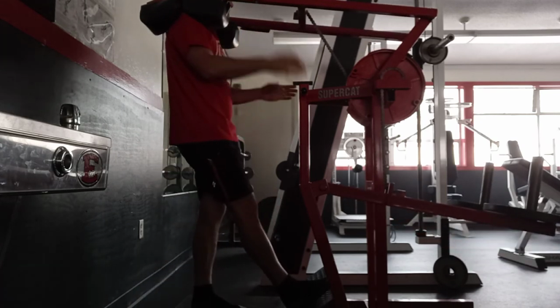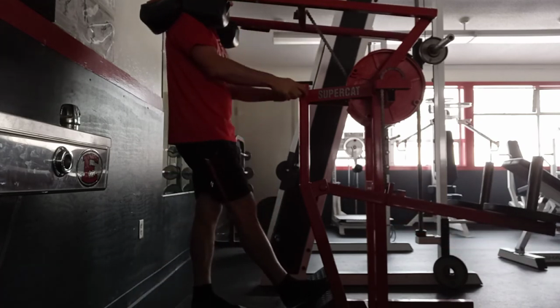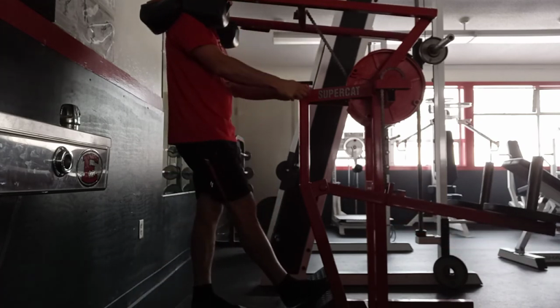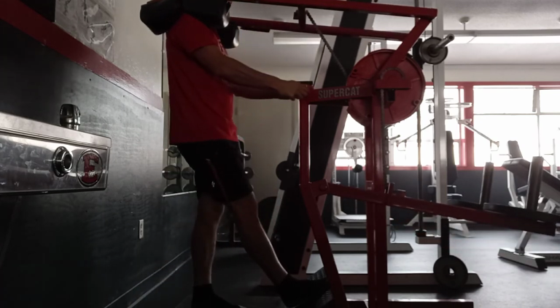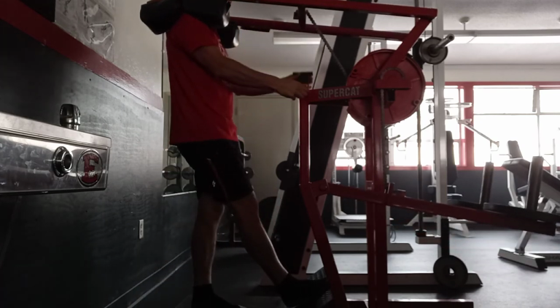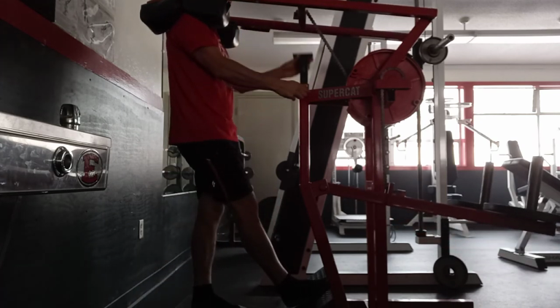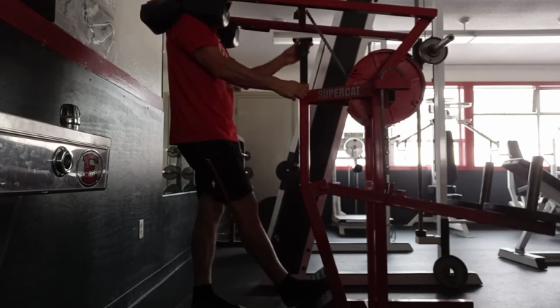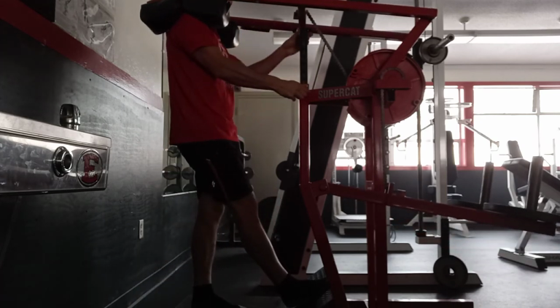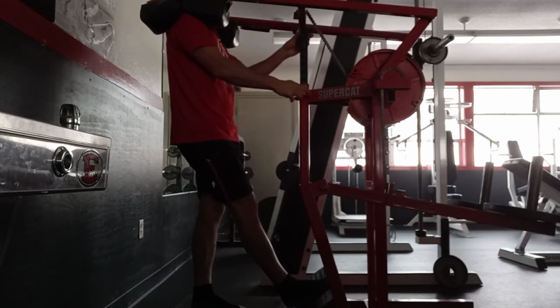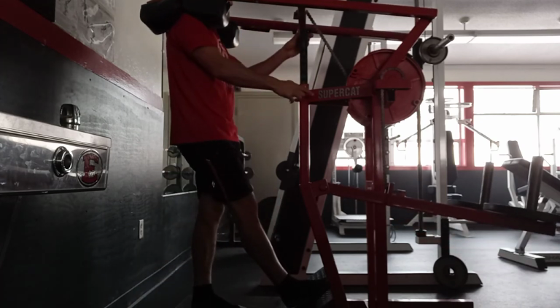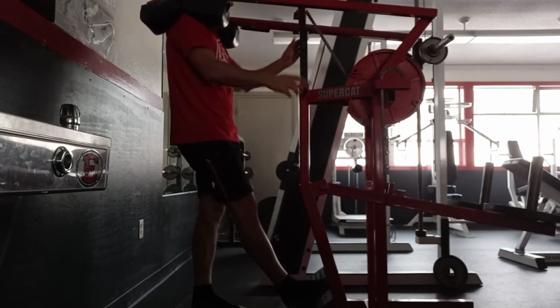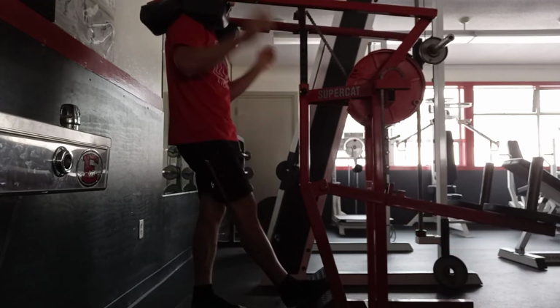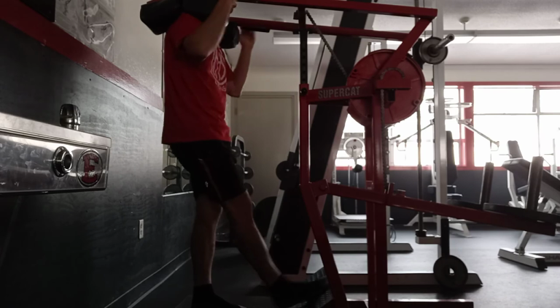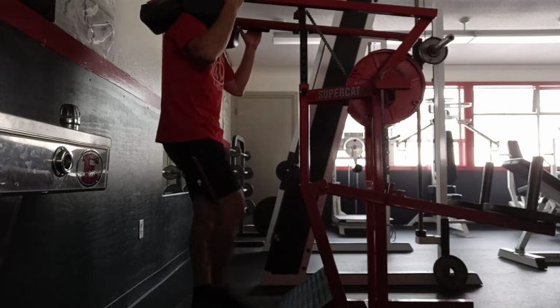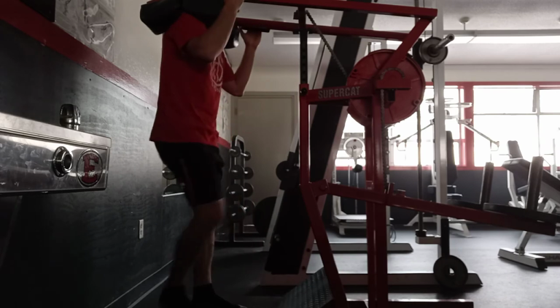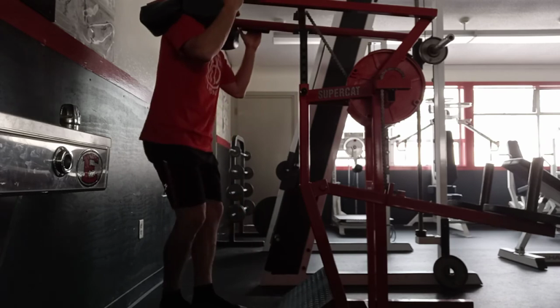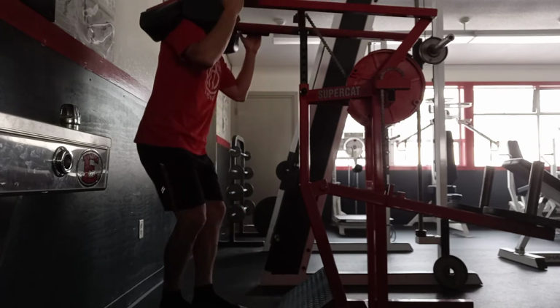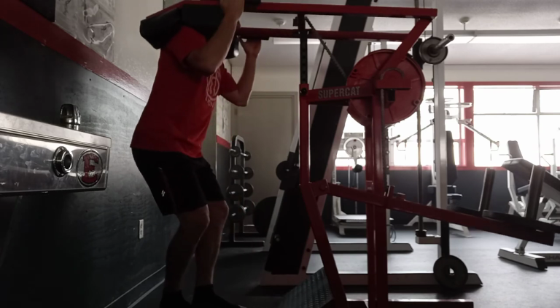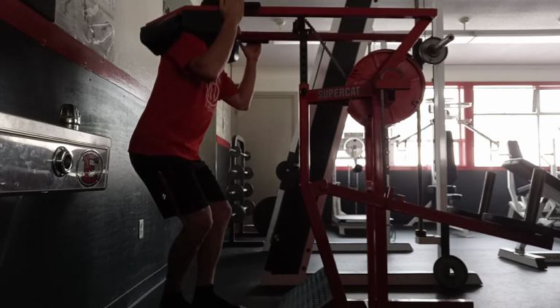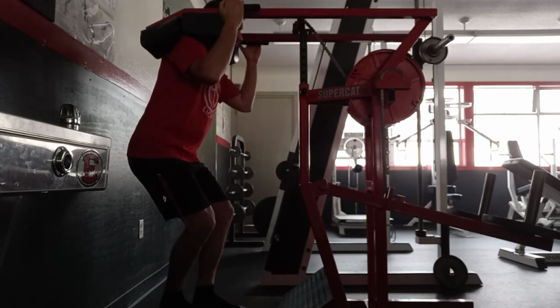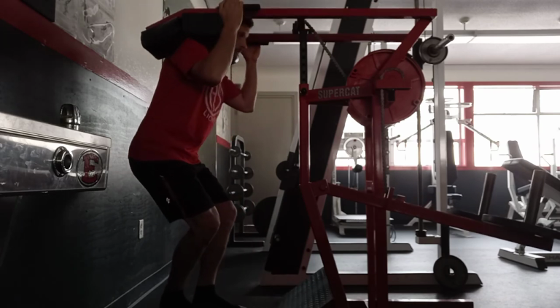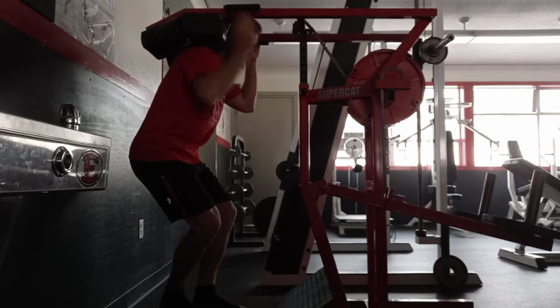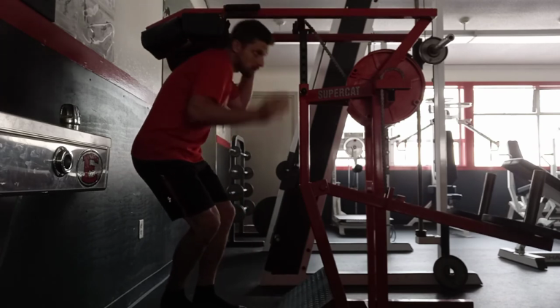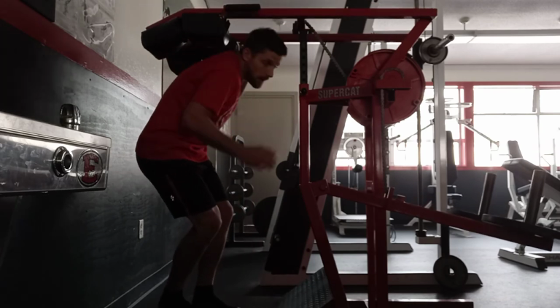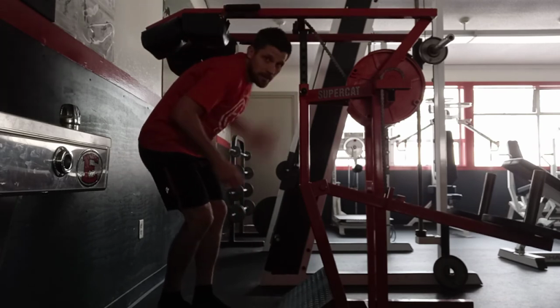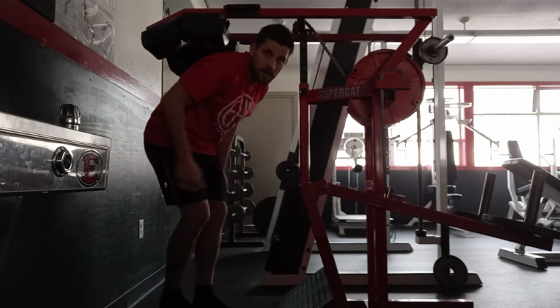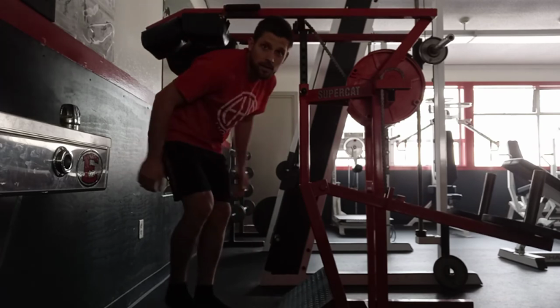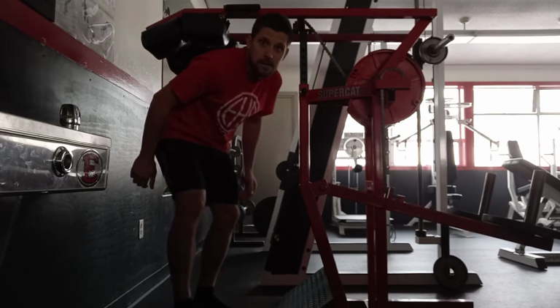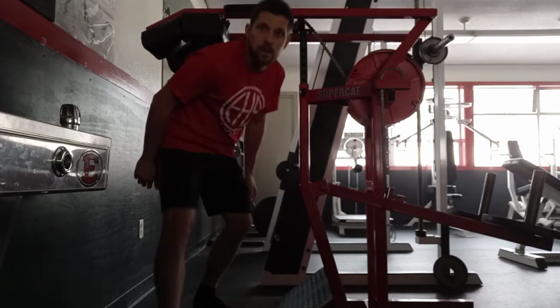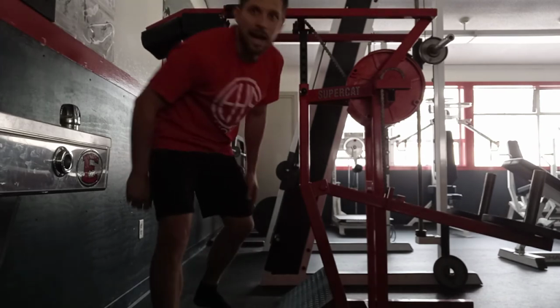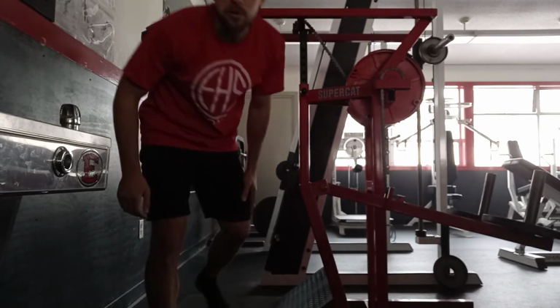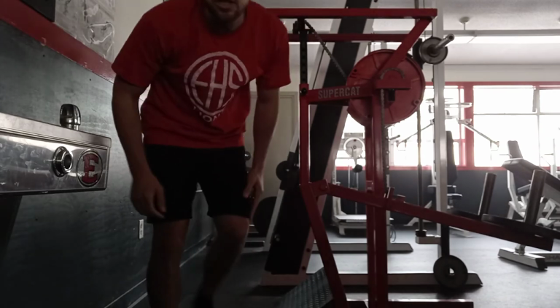So, double or single leg safety bar squats on the SuperCat machine.